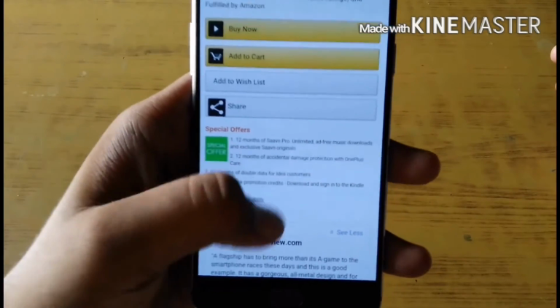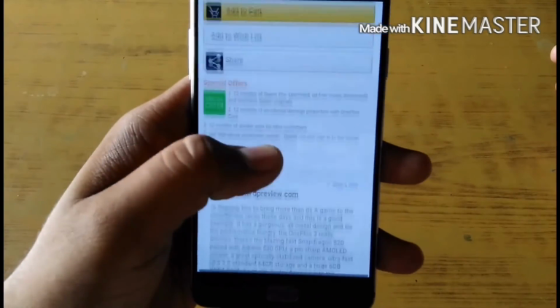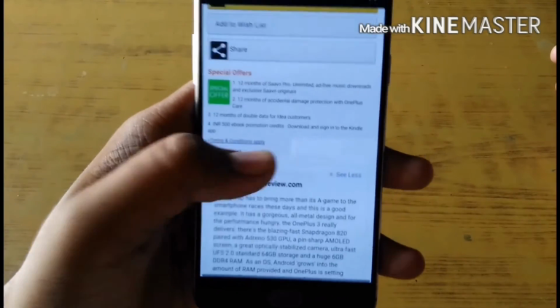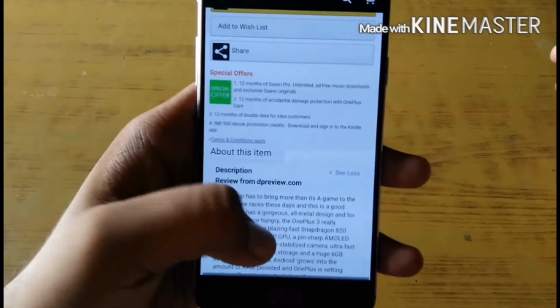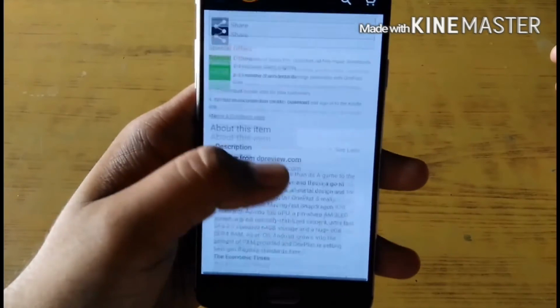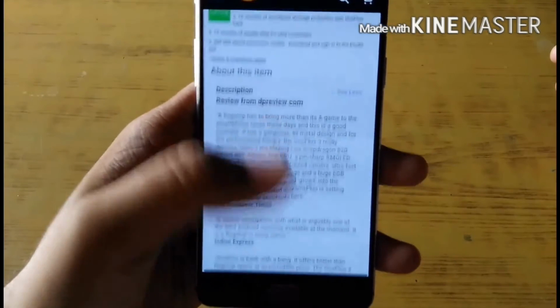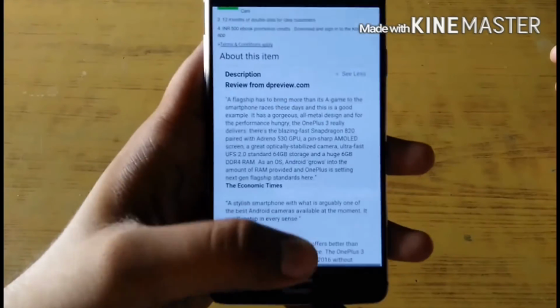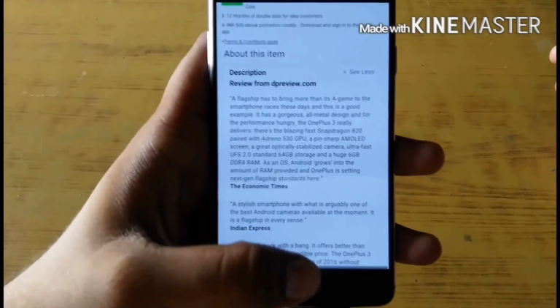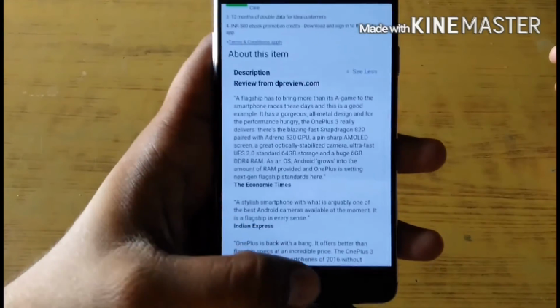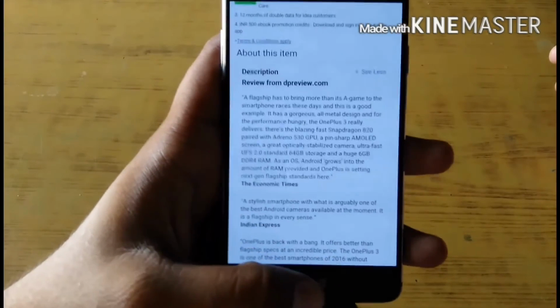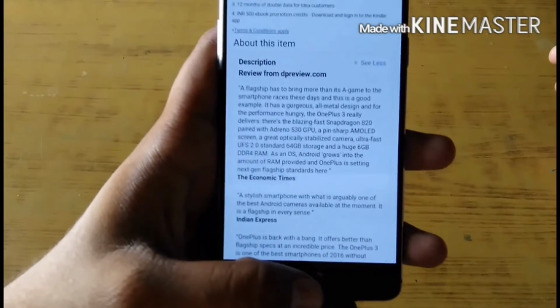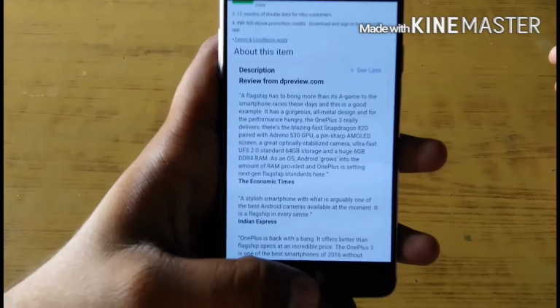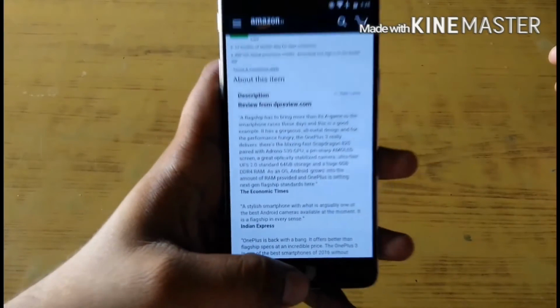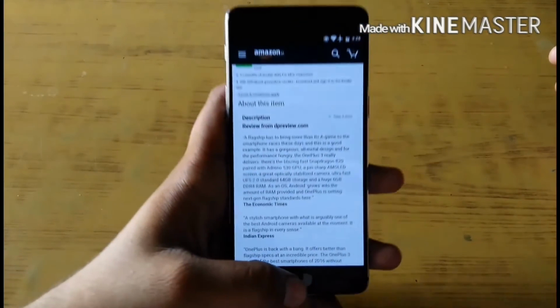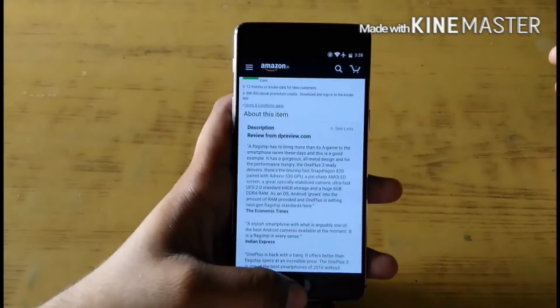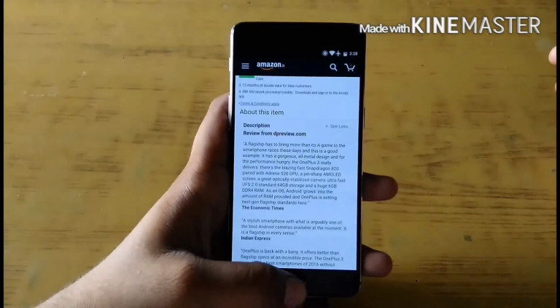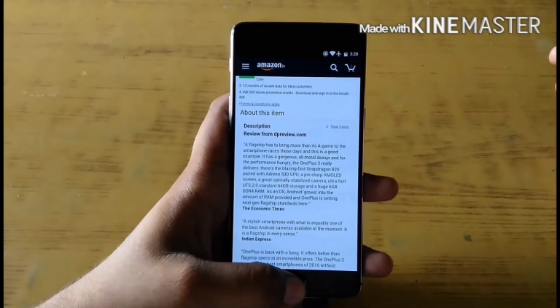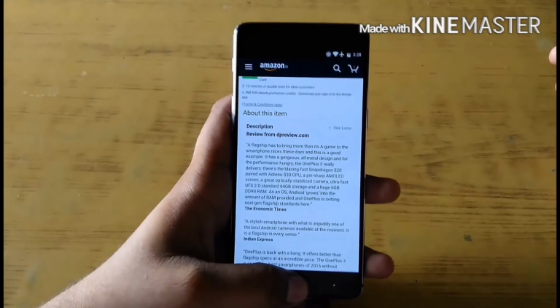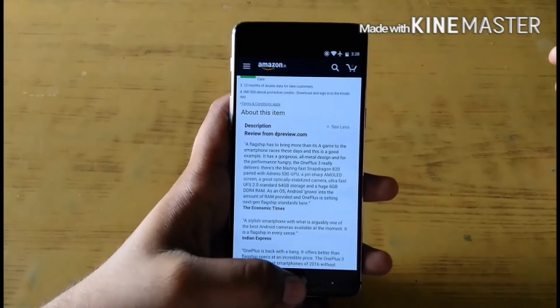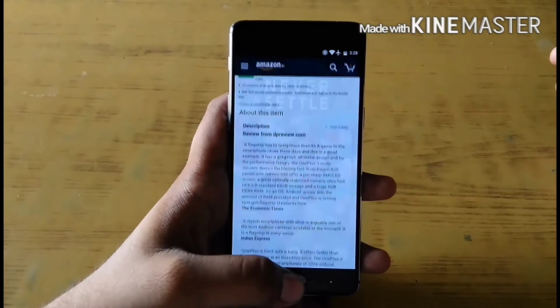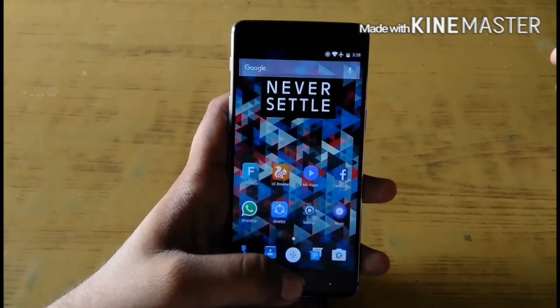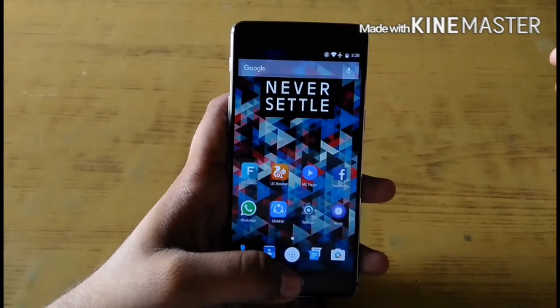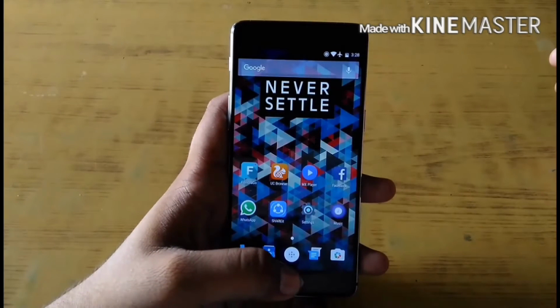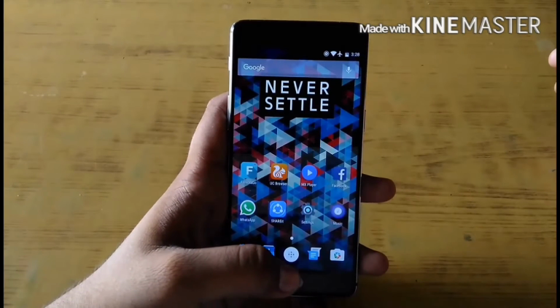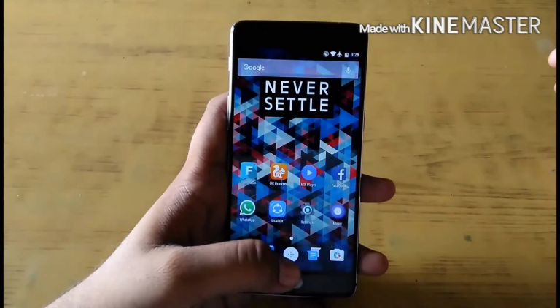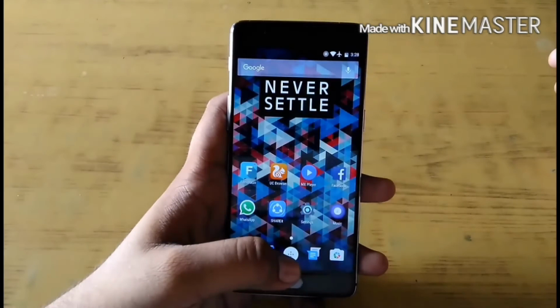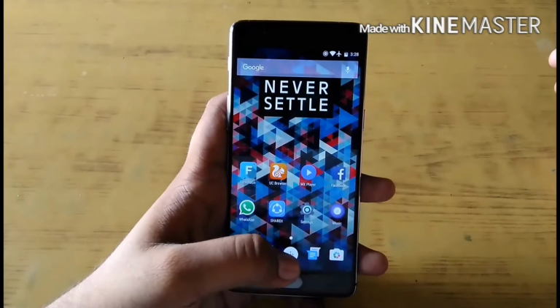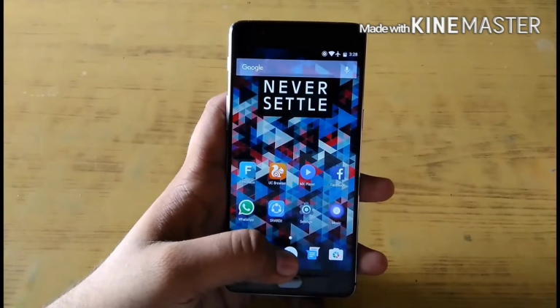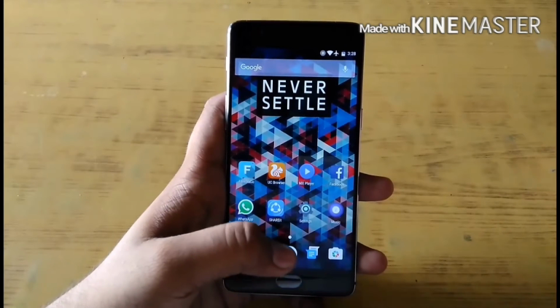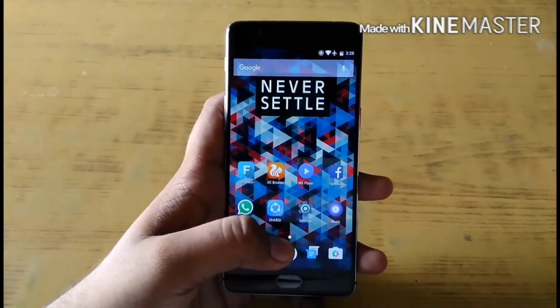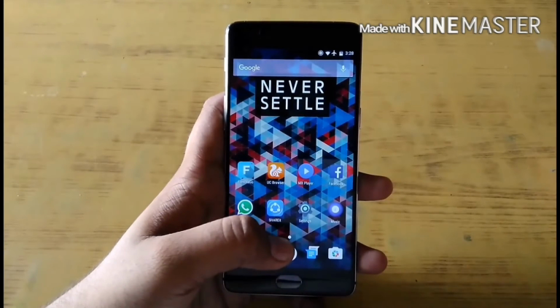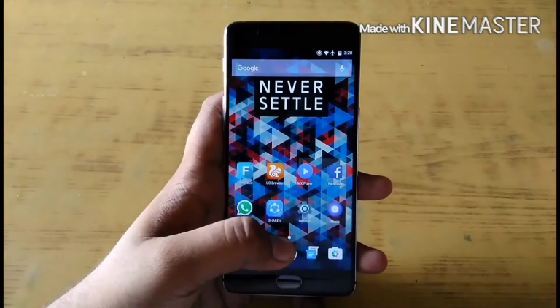You have to claim it manually because it doesn't come out of the box enabled. It has just 3 or 4 simple steps.